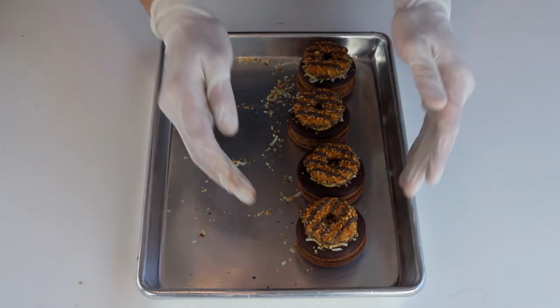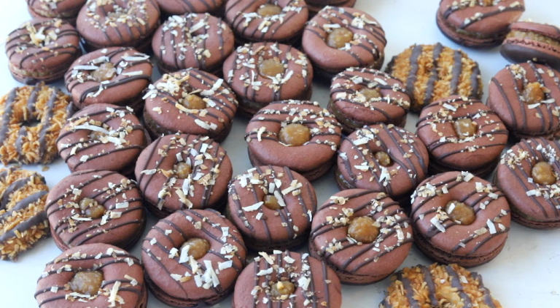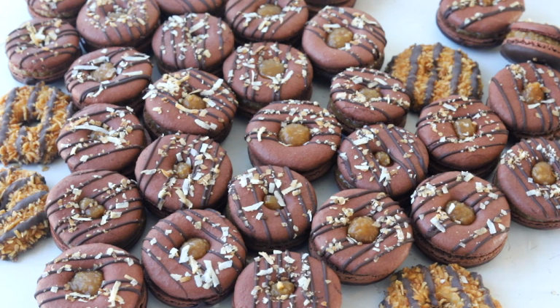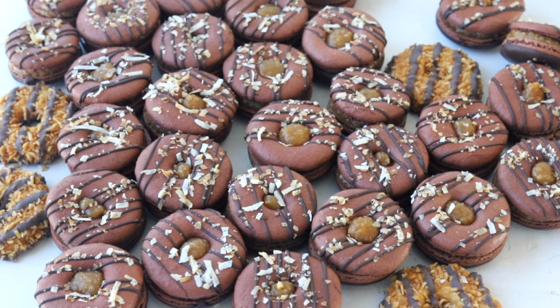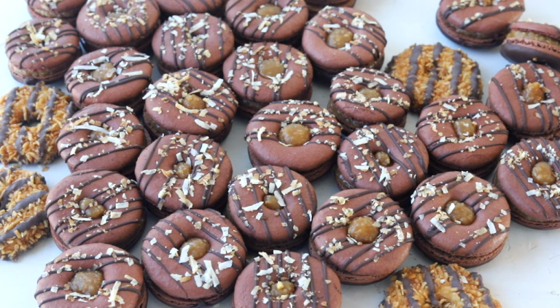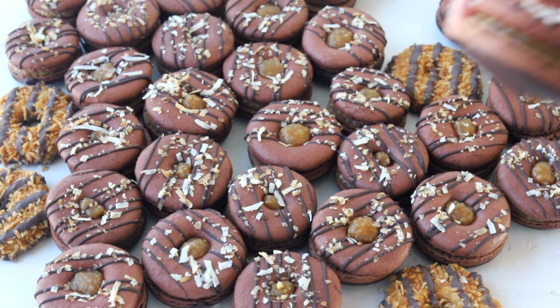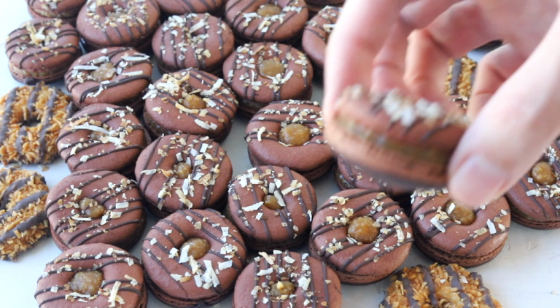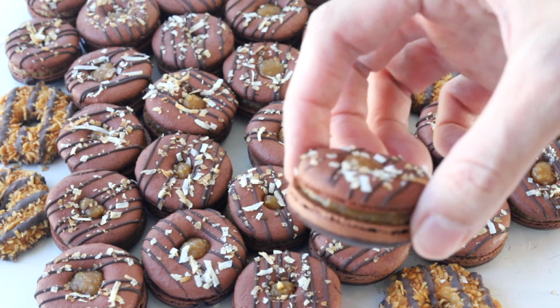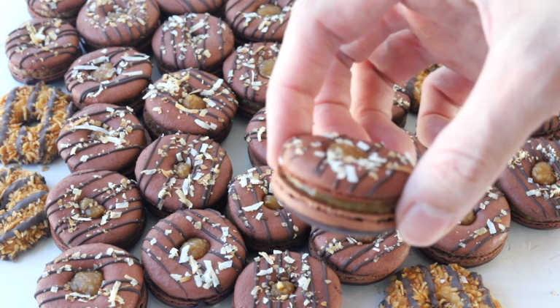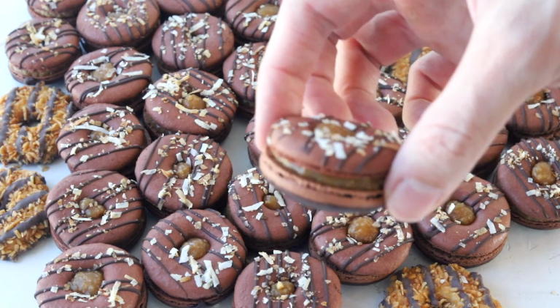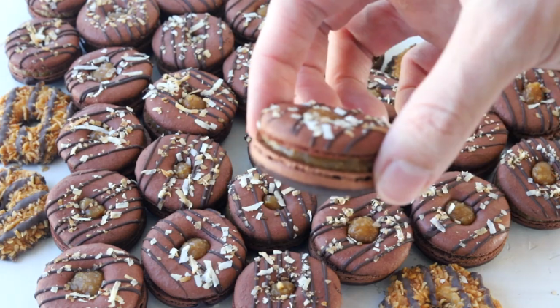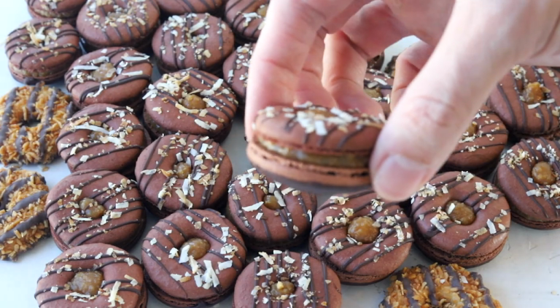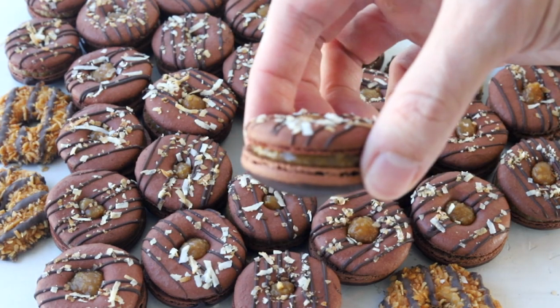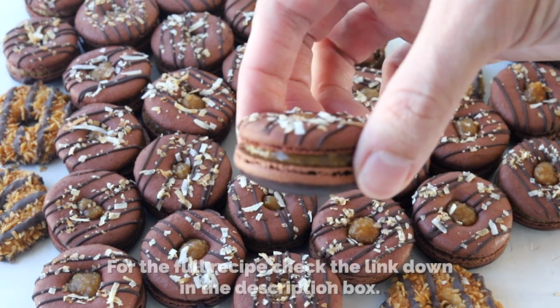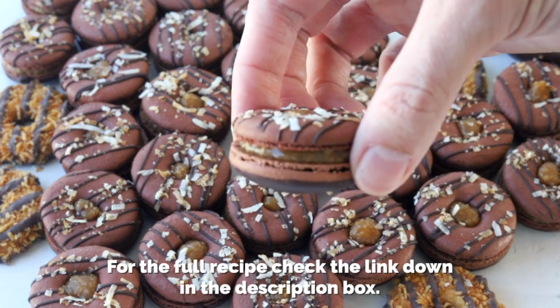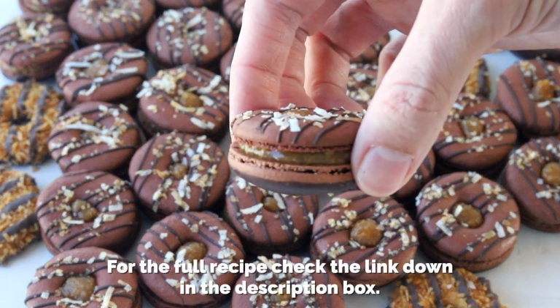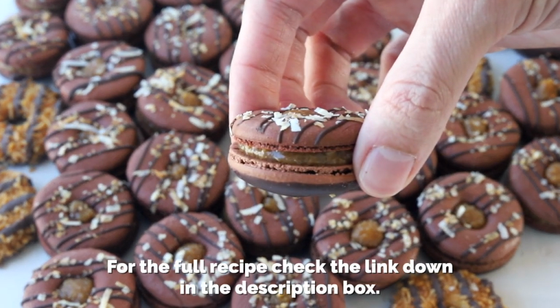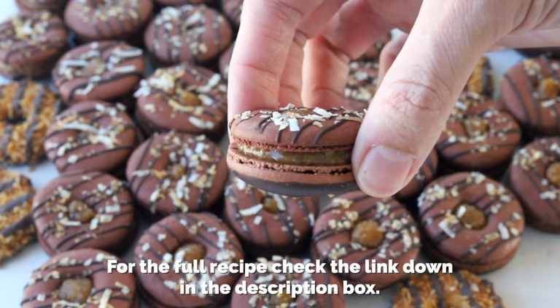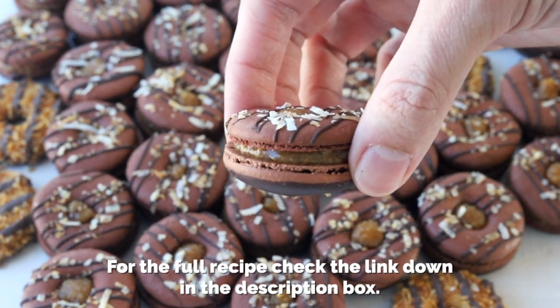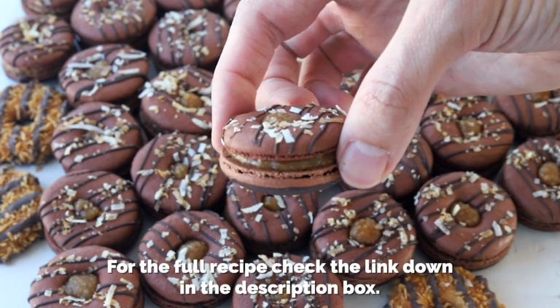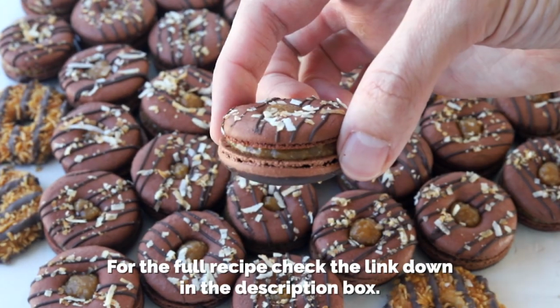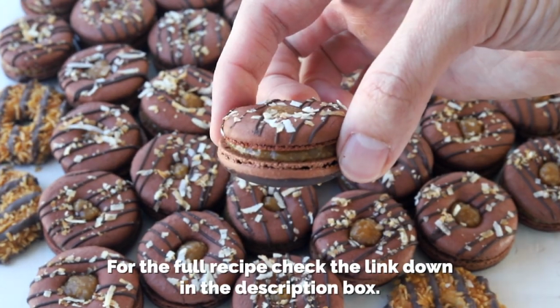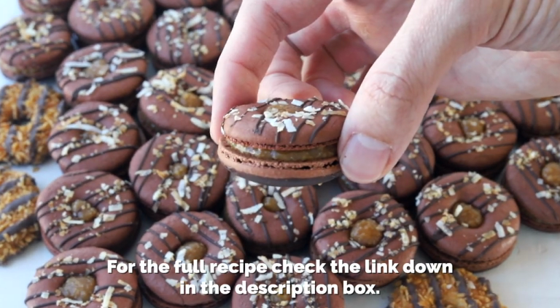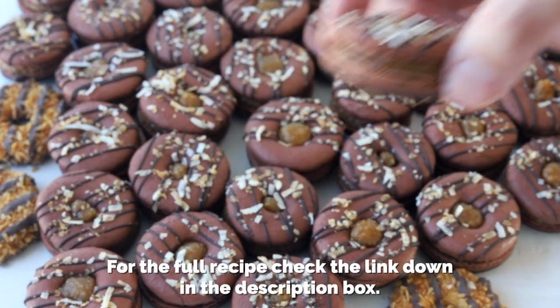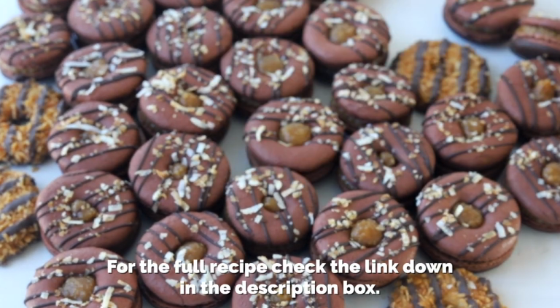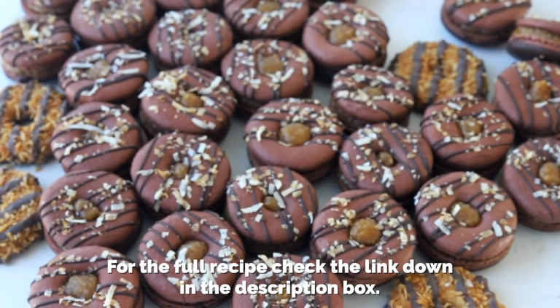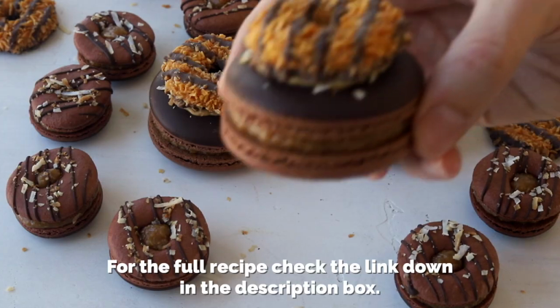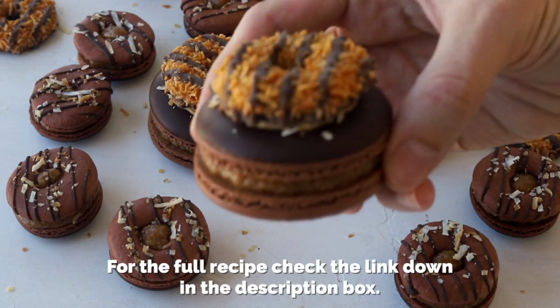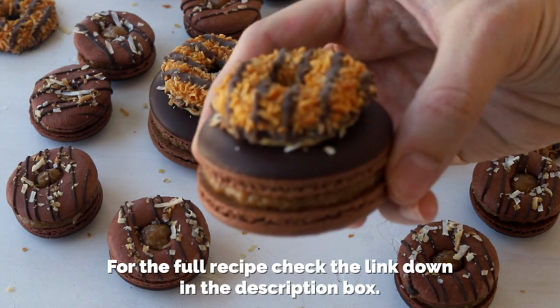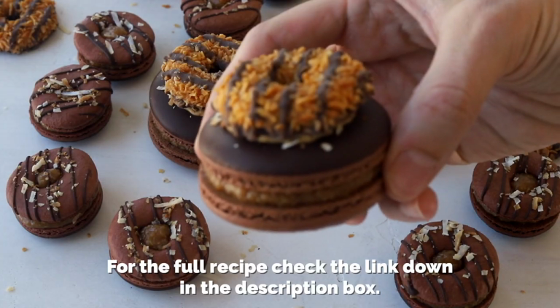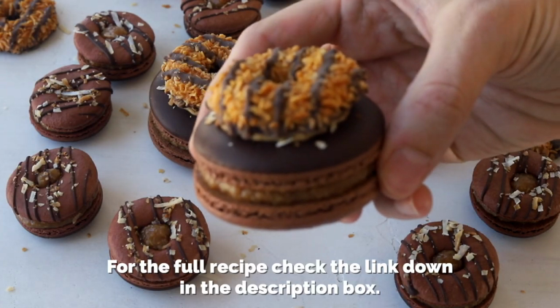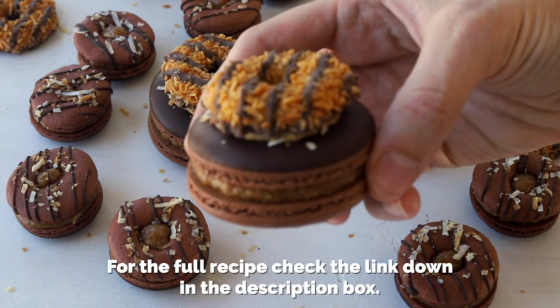I hope you enjoyed today's video. Check out the full recipe on my blog. Thank you so much for watching. Bye!